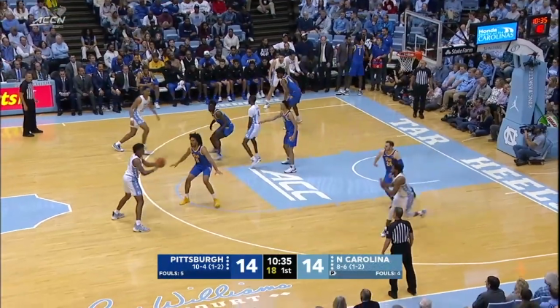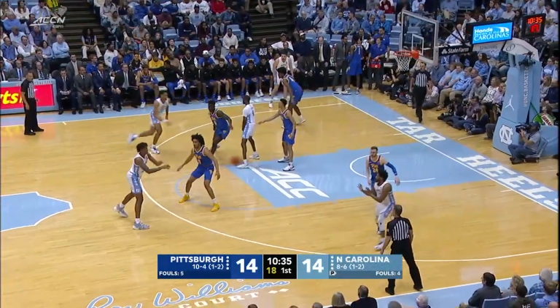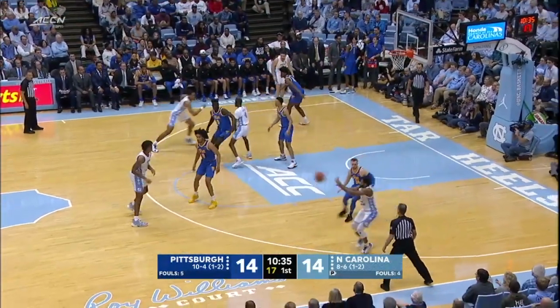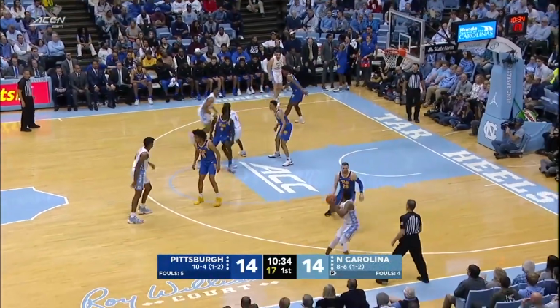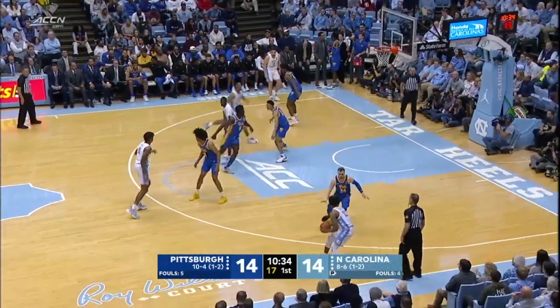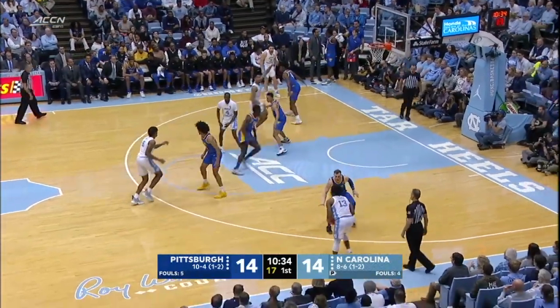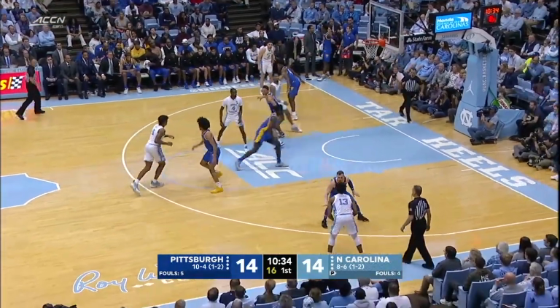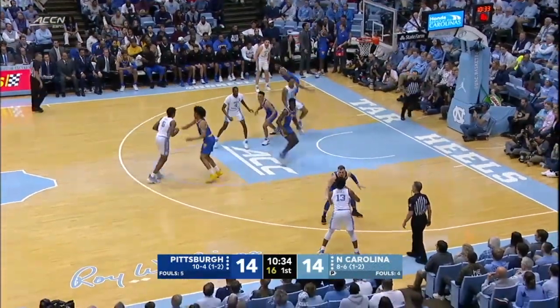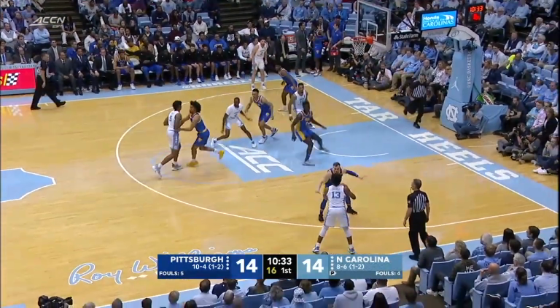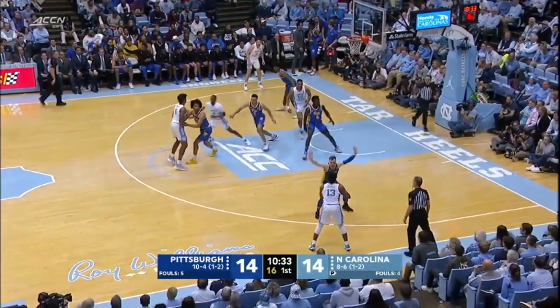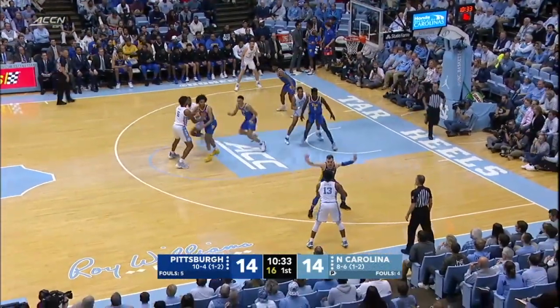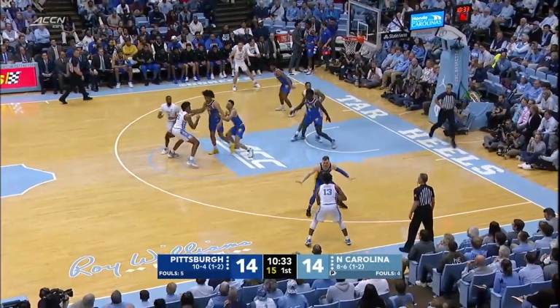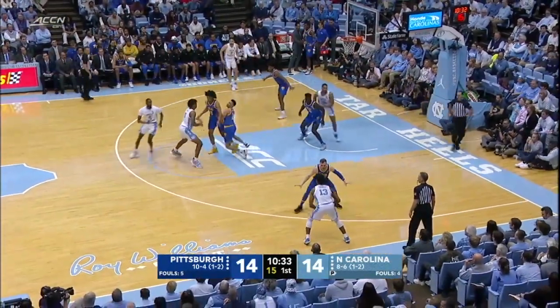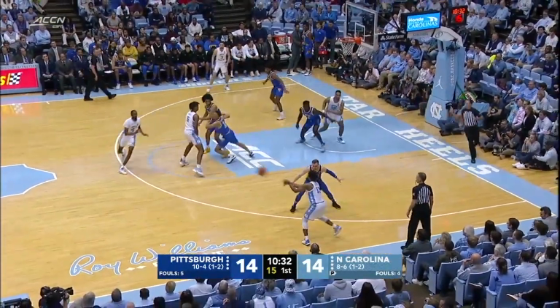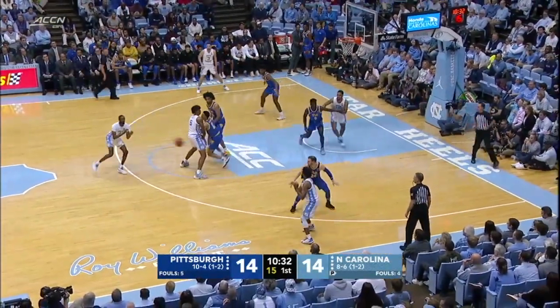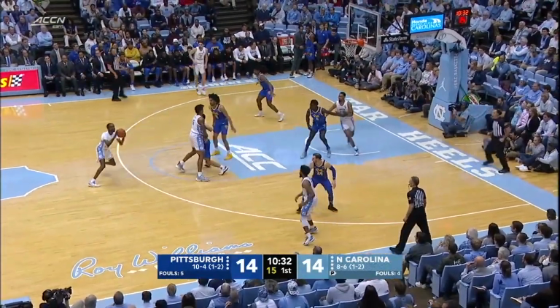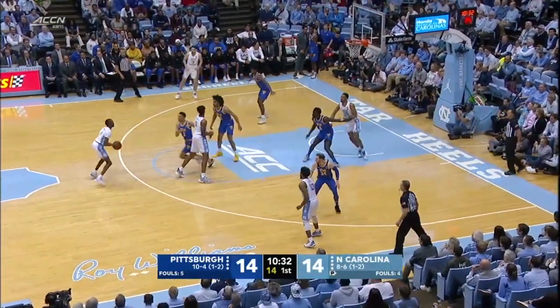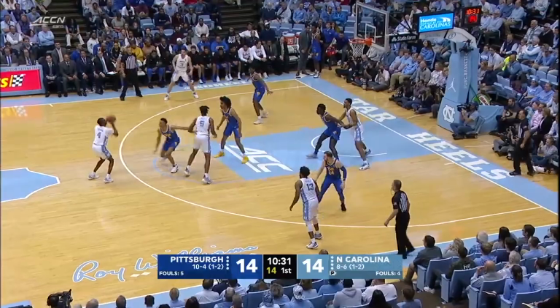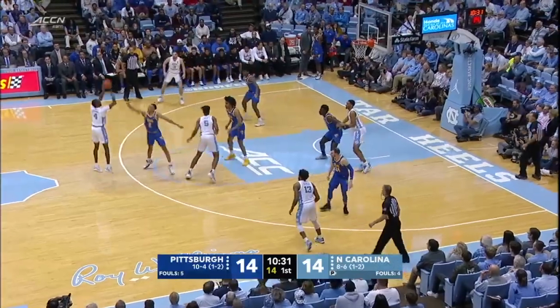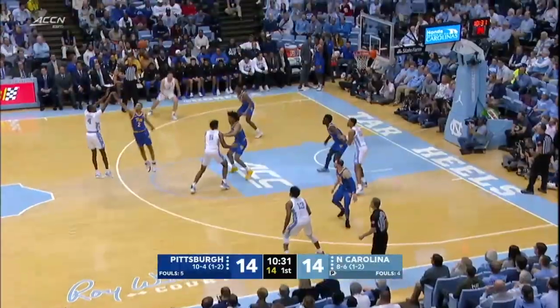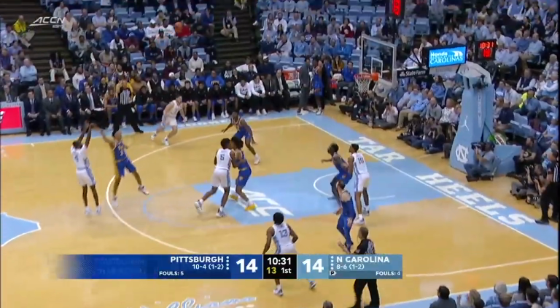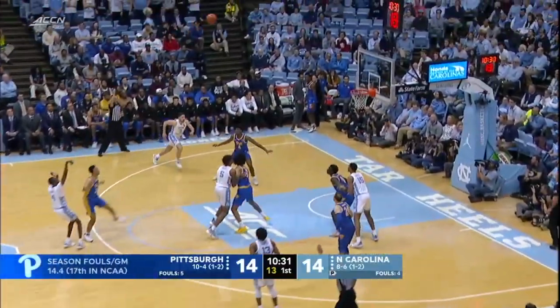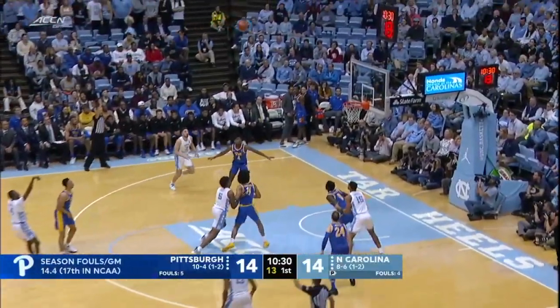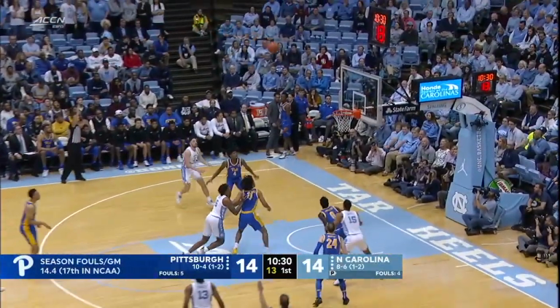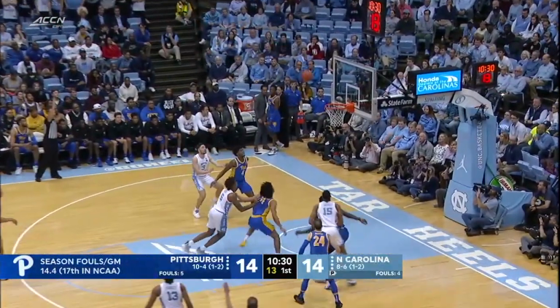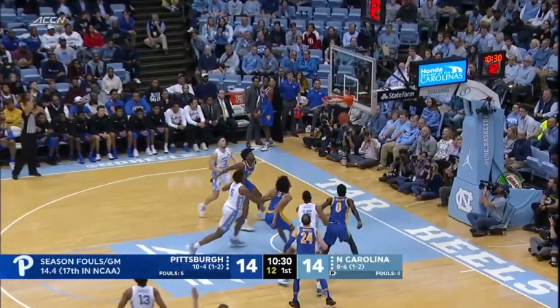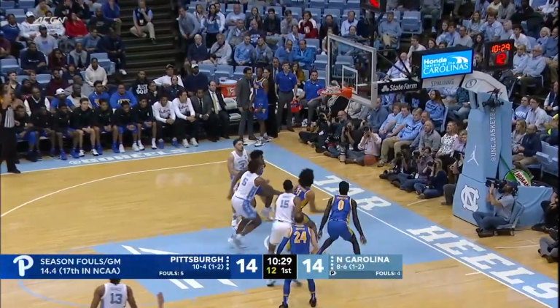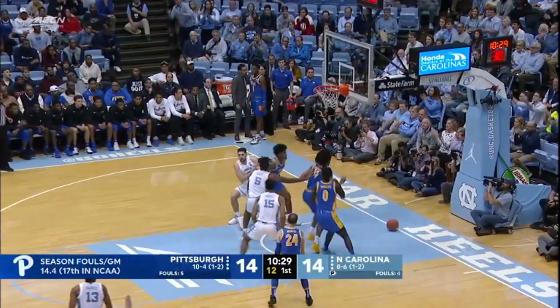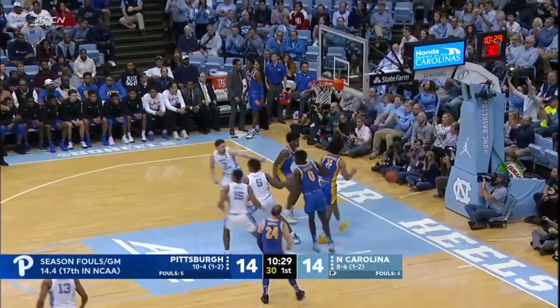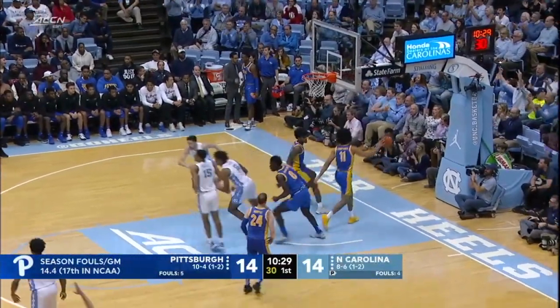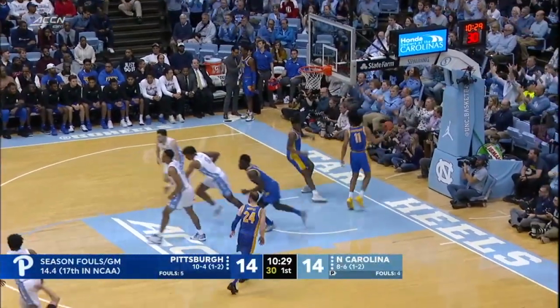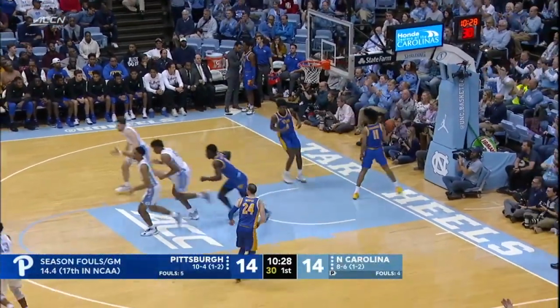Carolina works it around the perimeter at the inbounds. Back to Francis on the right. Up high to Robinson. Clean look at a three. Nothing but net.